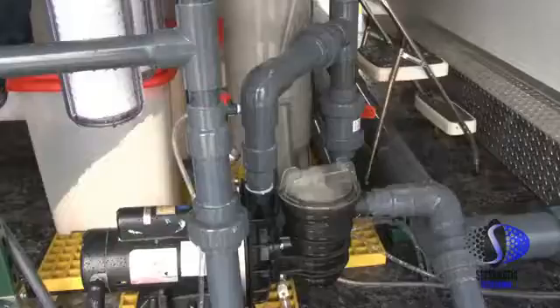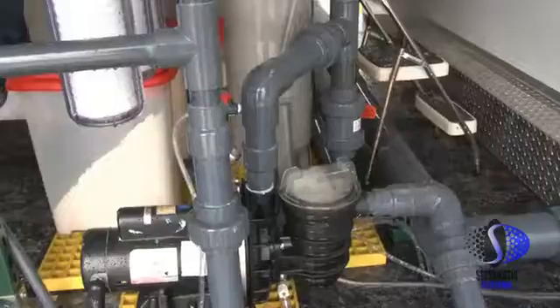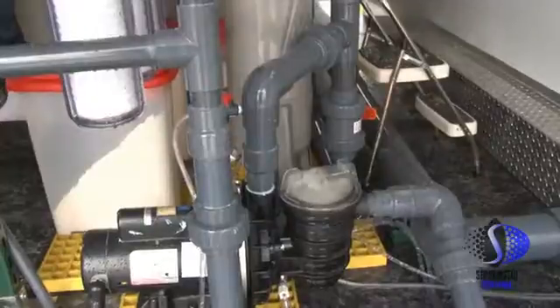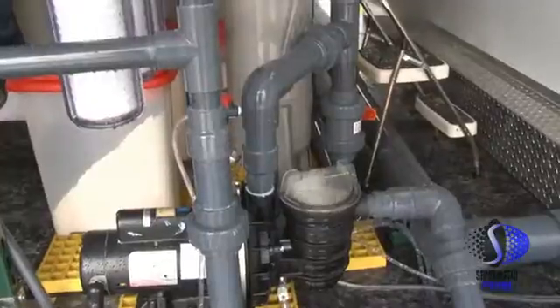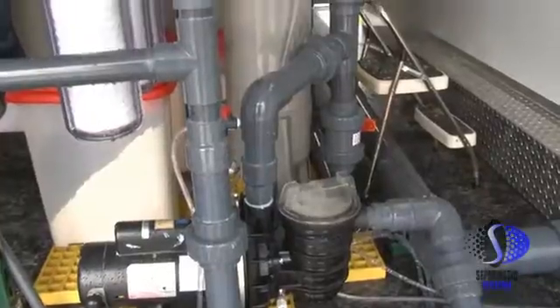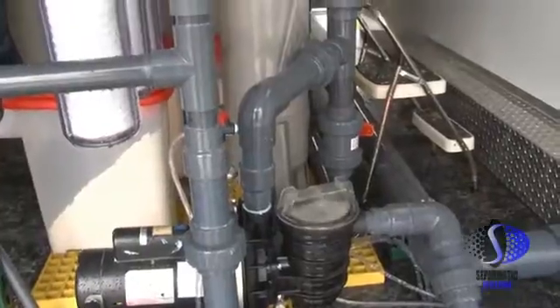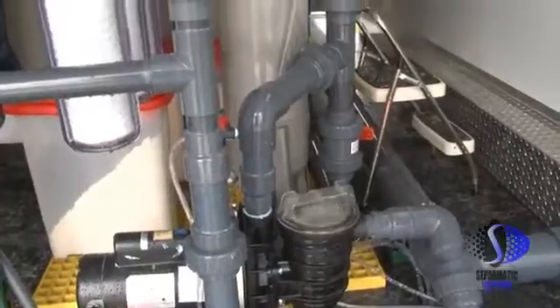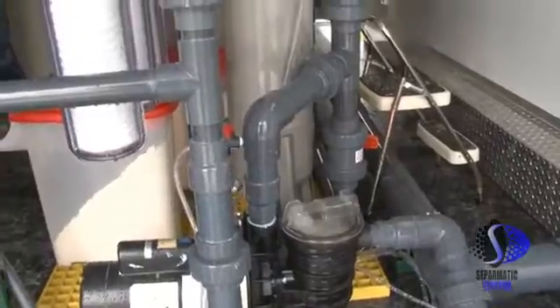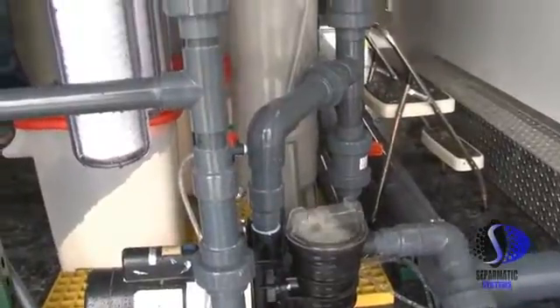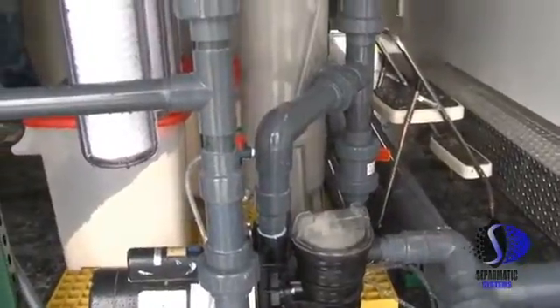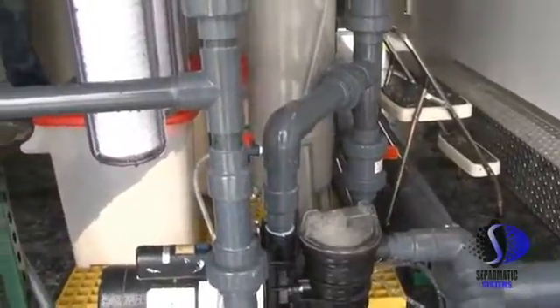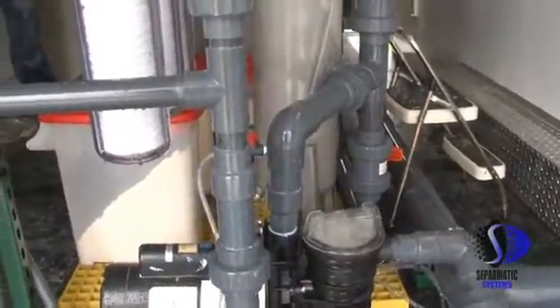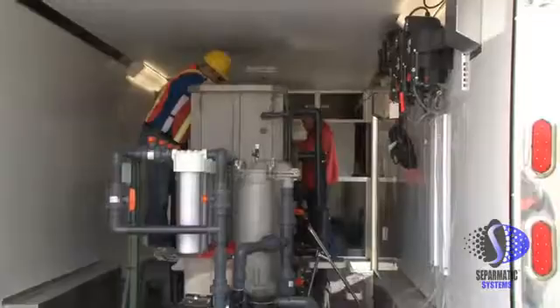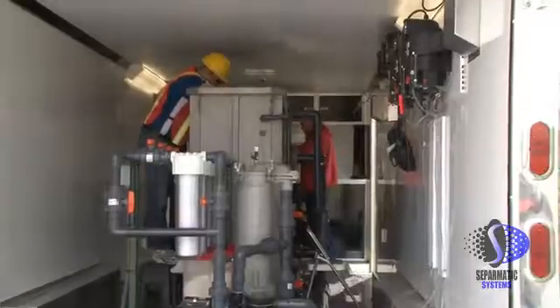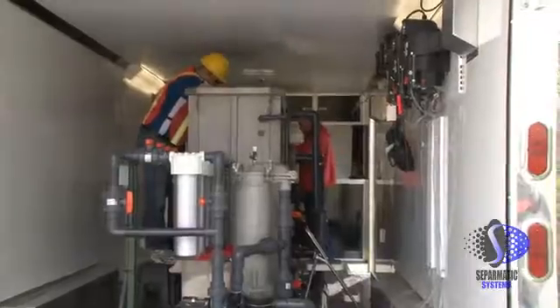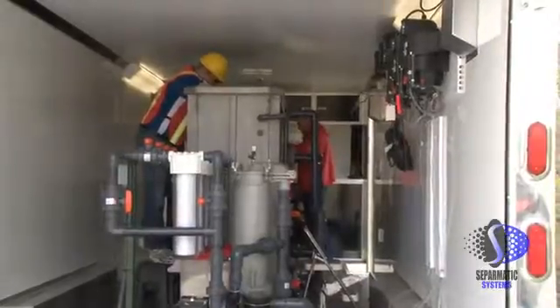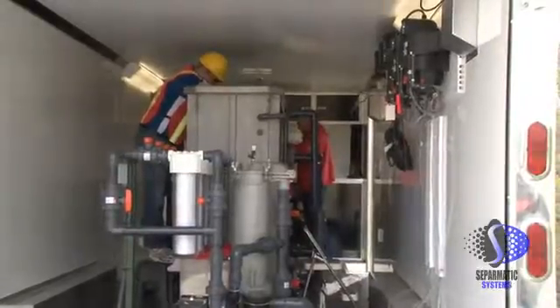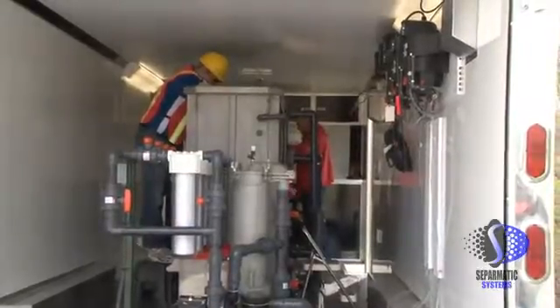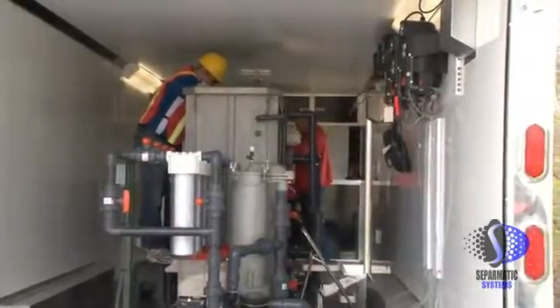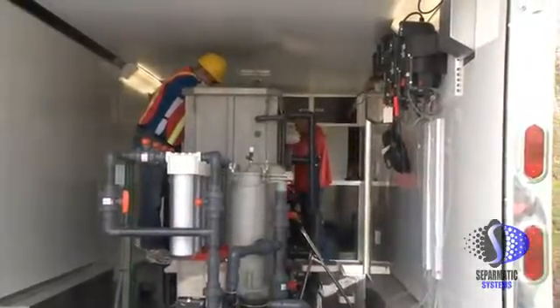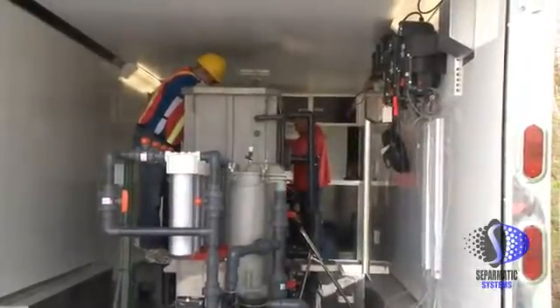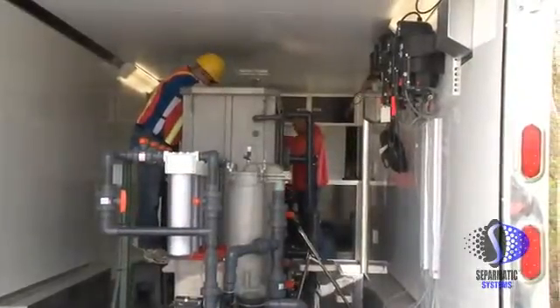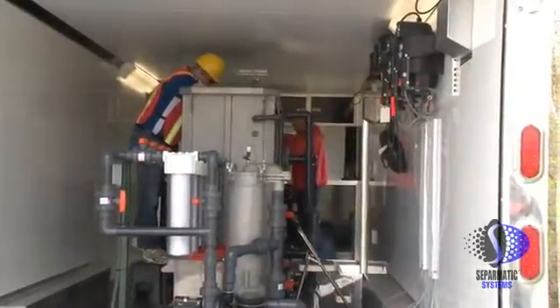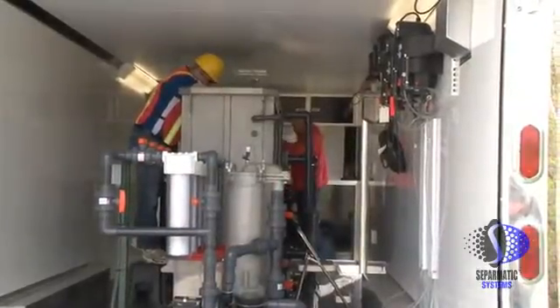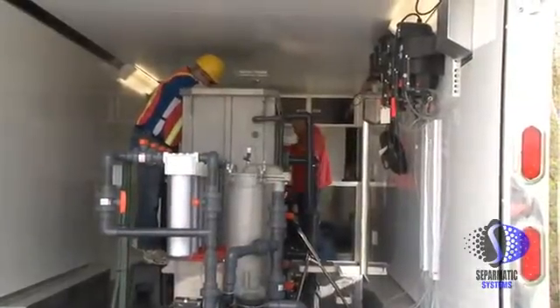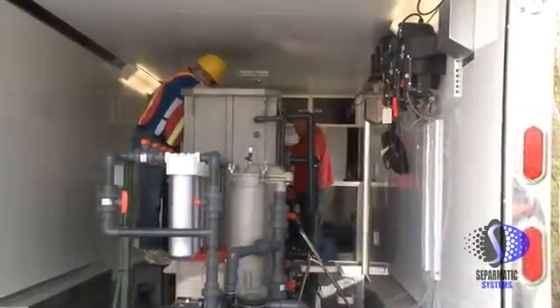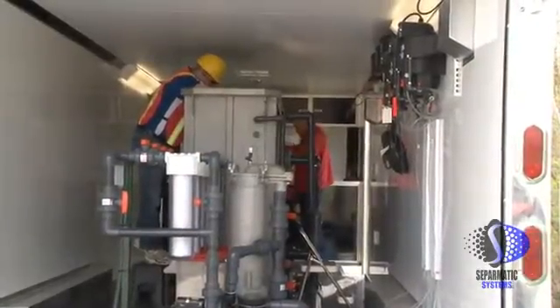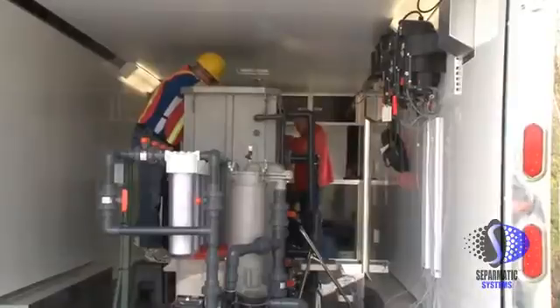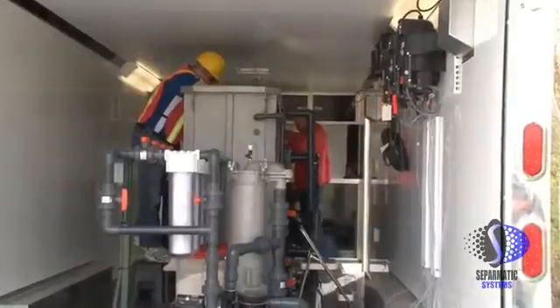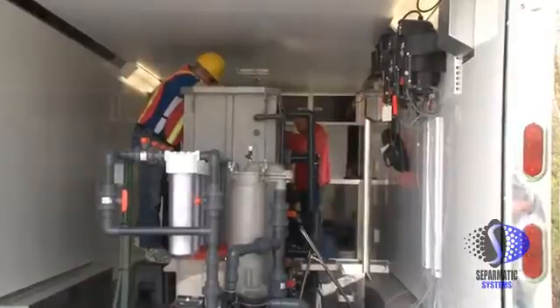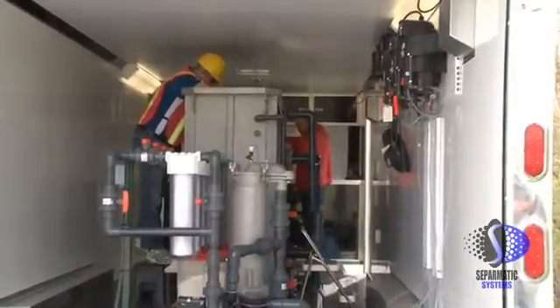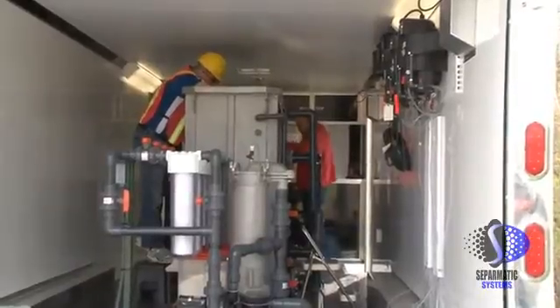In the first stage, we have a pre-filter to take out the larger particles by trapping them in a large filter bay.